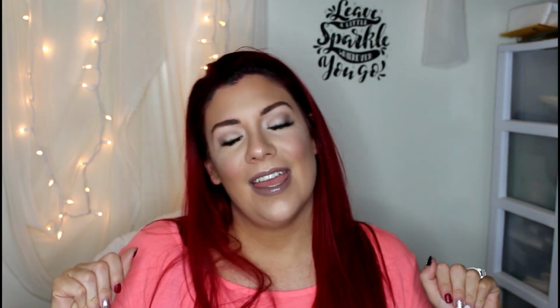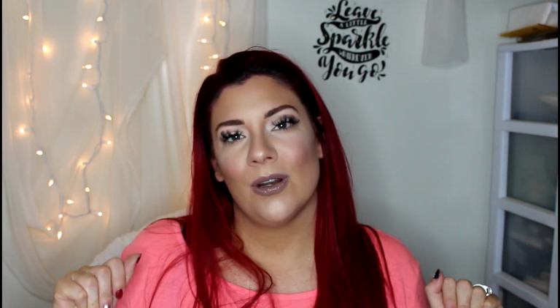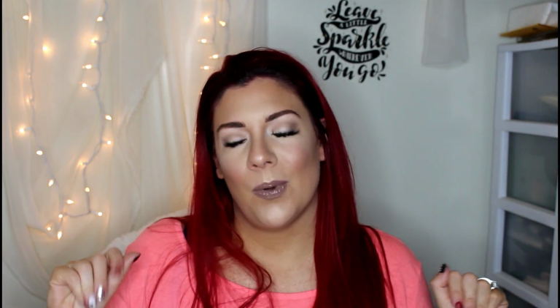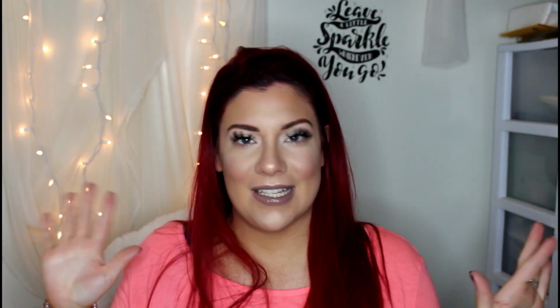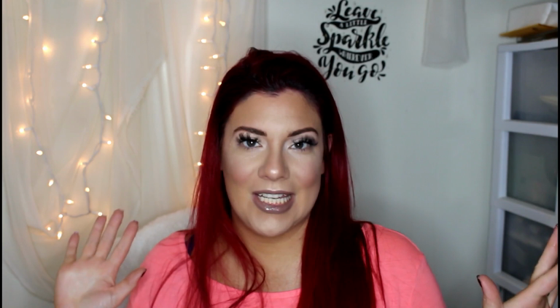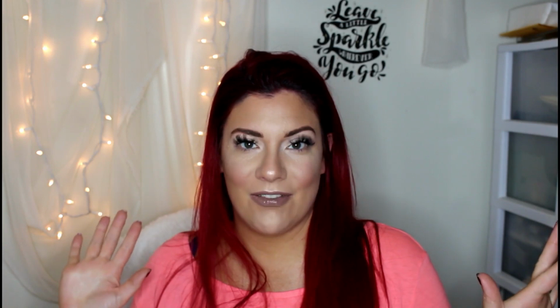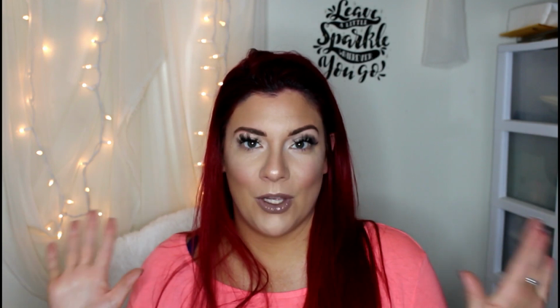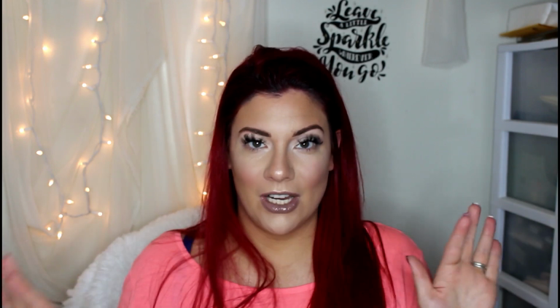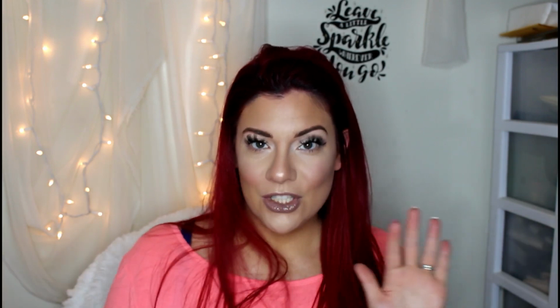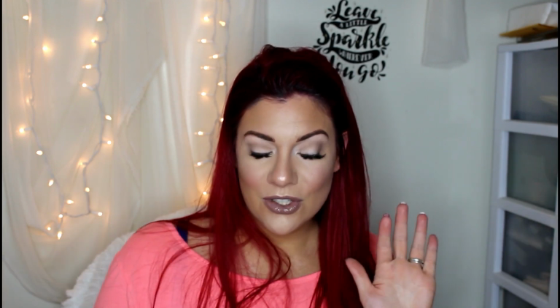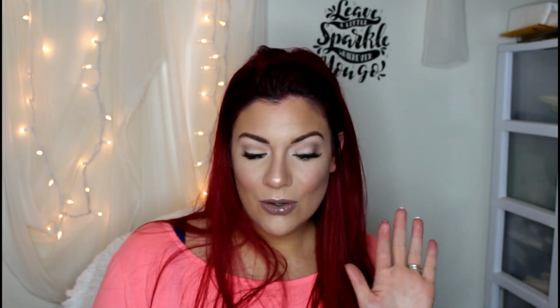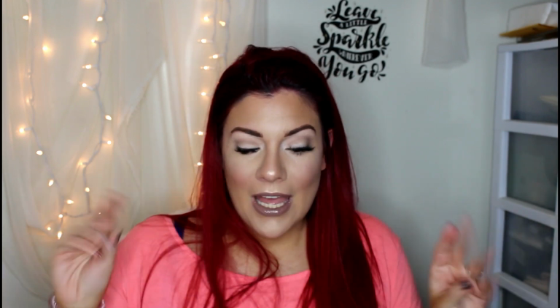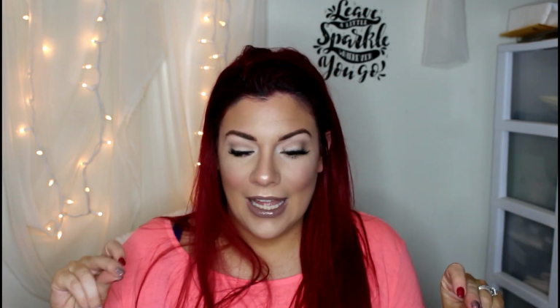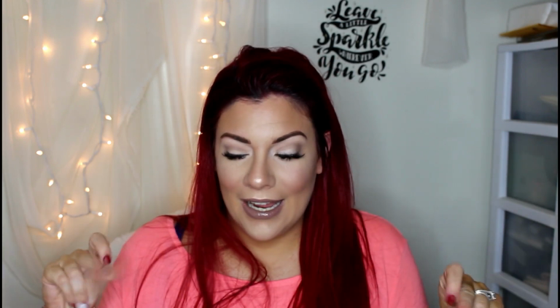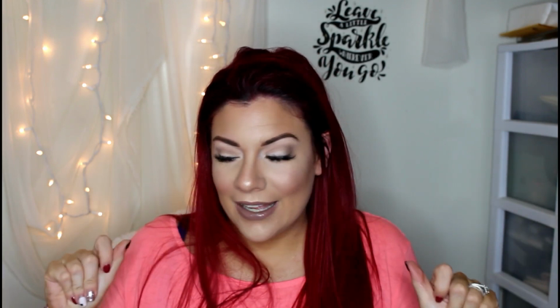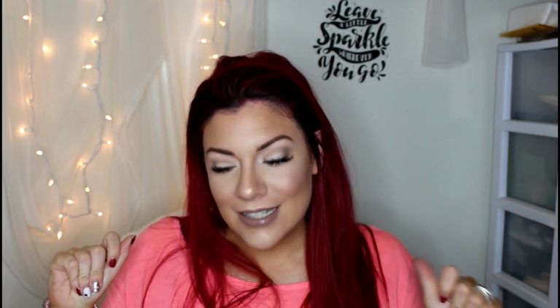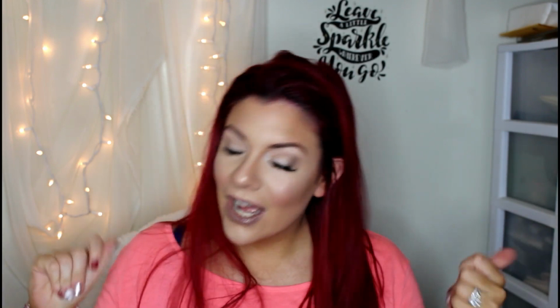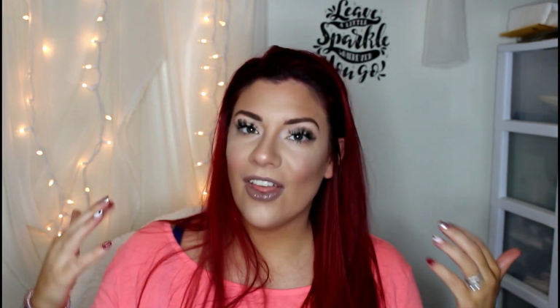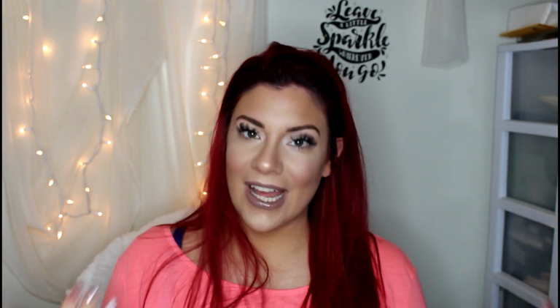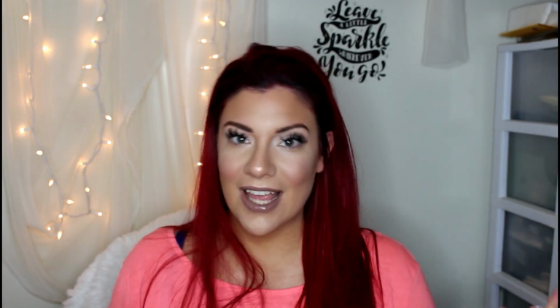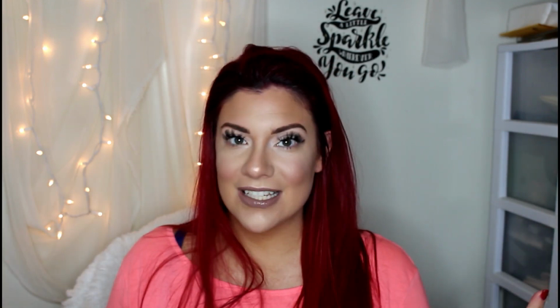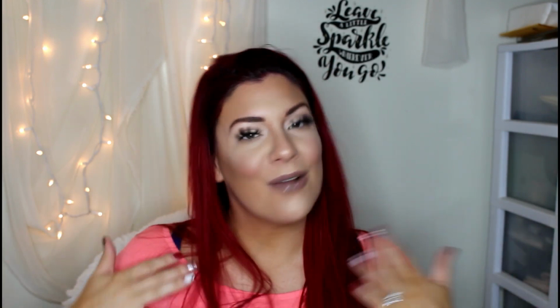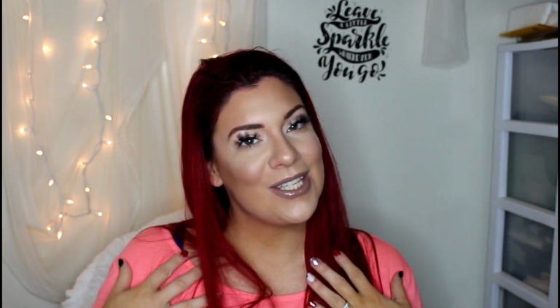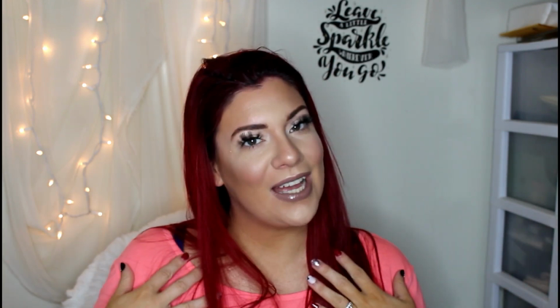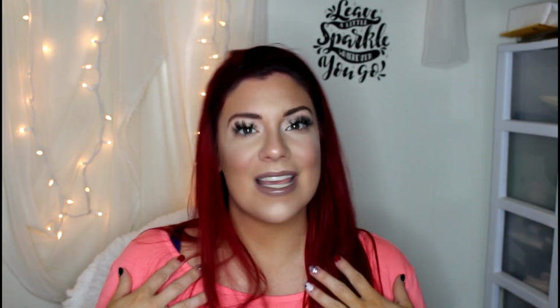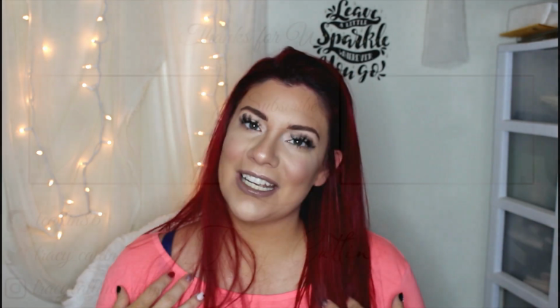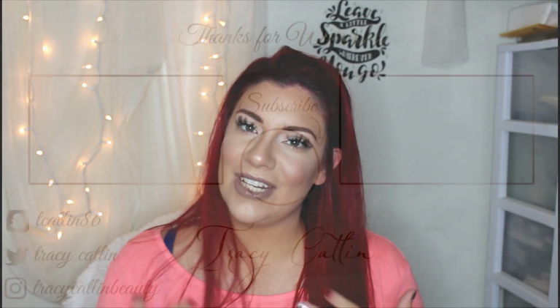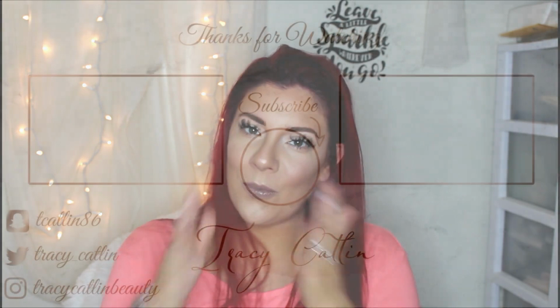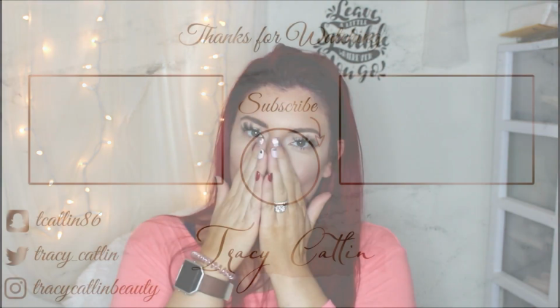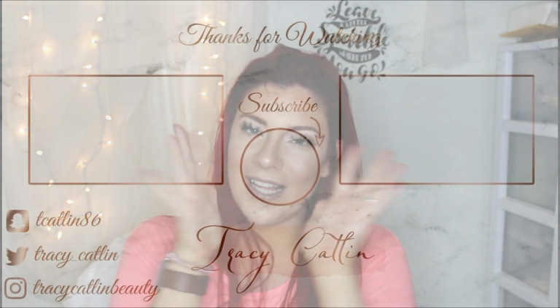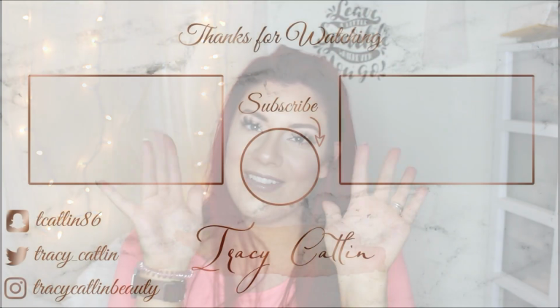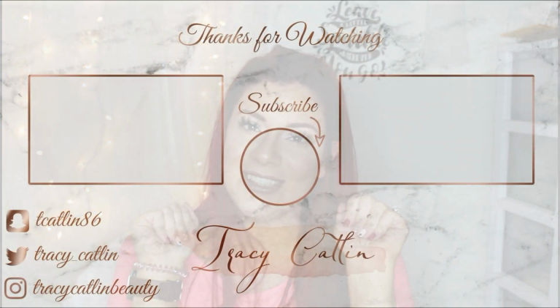Don't forget to subscribe to my channel if you want to be part of the family here on YouTube. That's it — I'll see you guys in my next video. Love you!